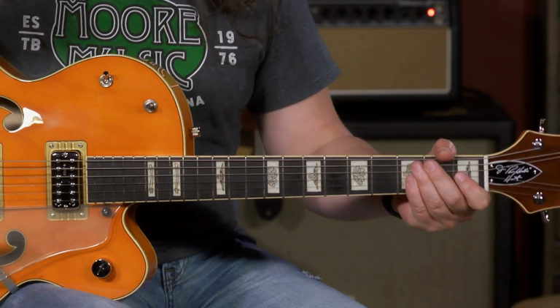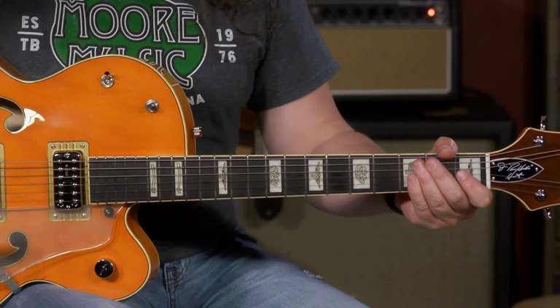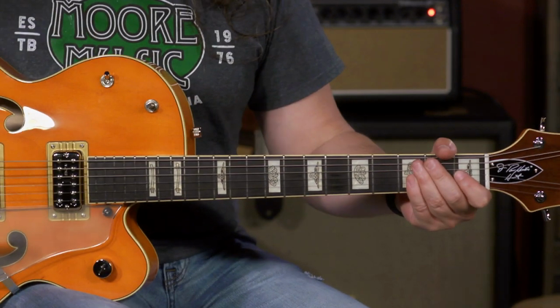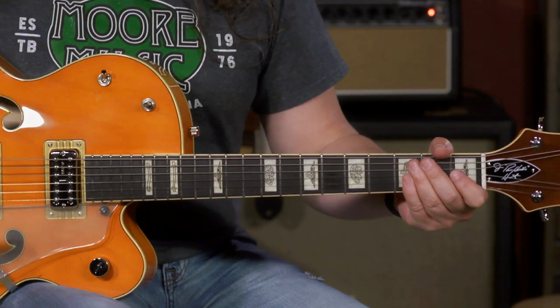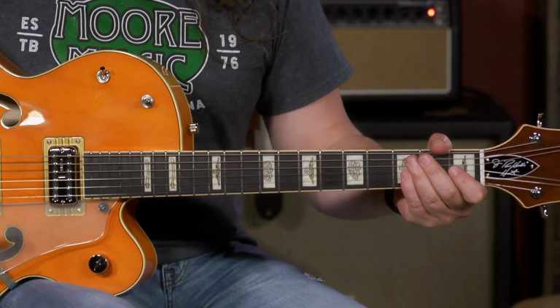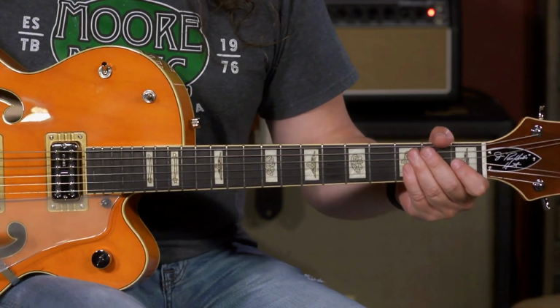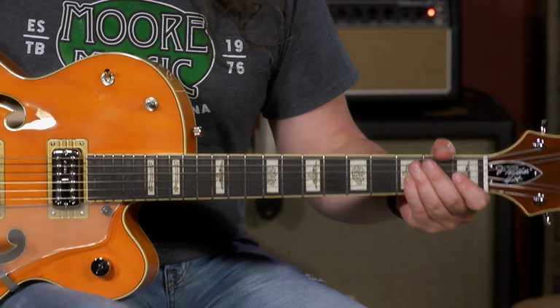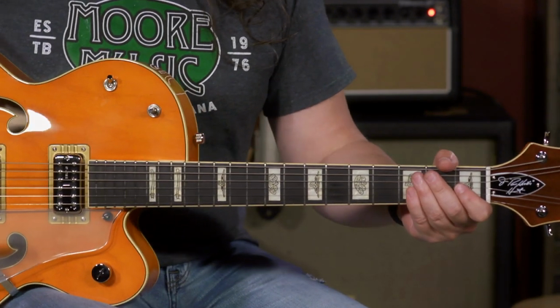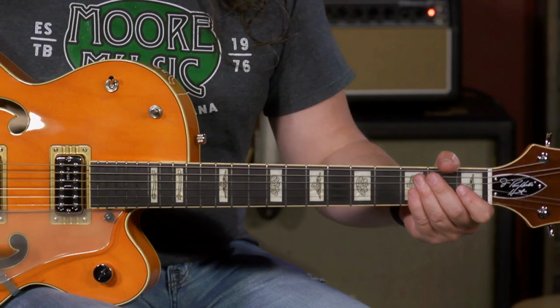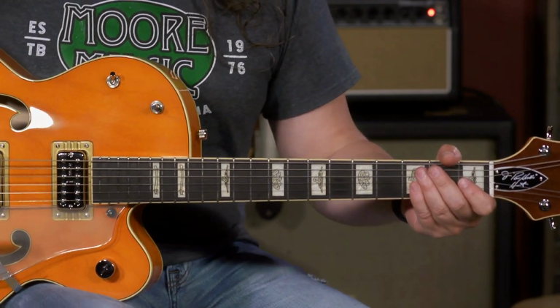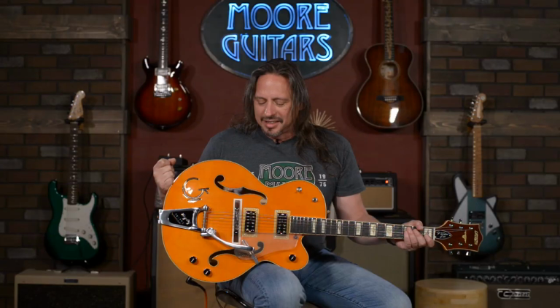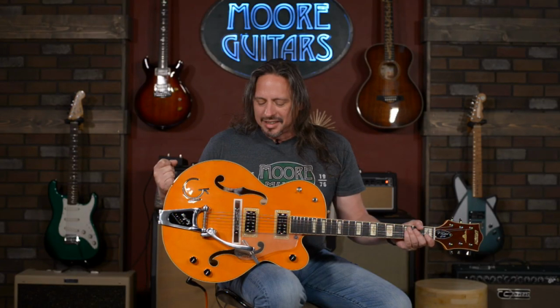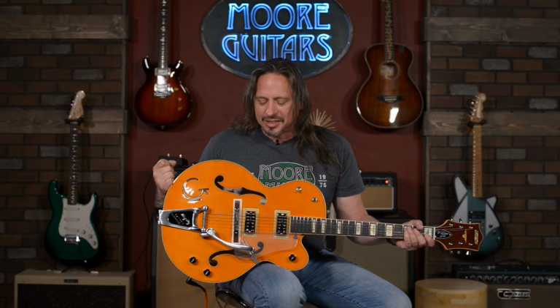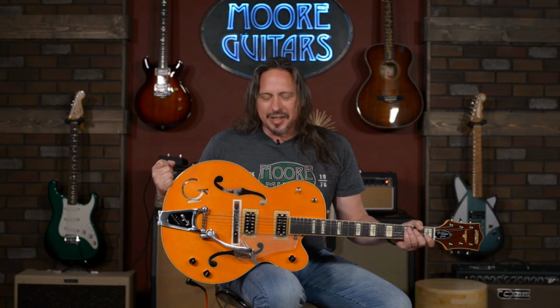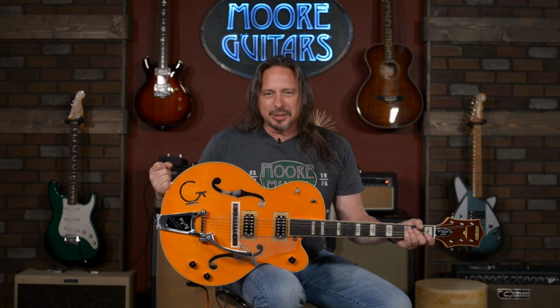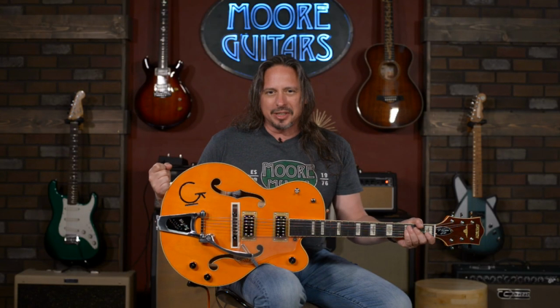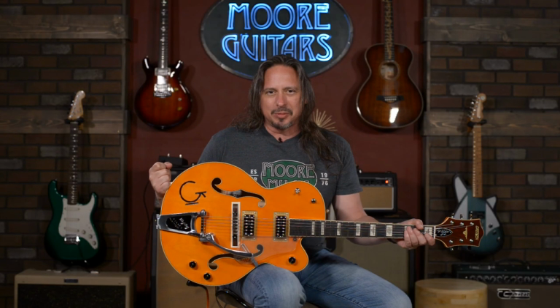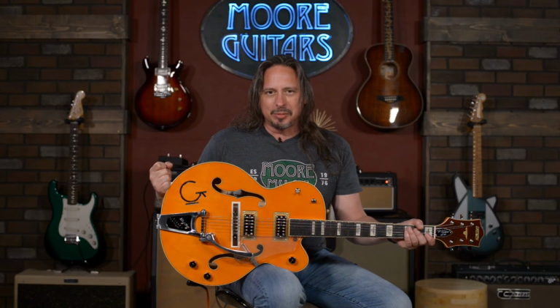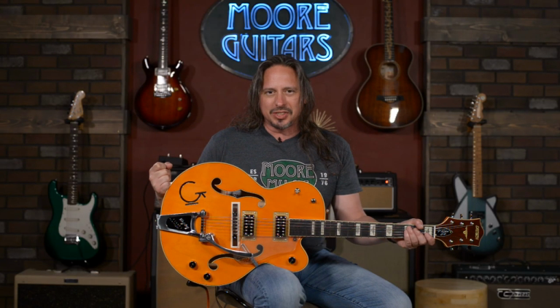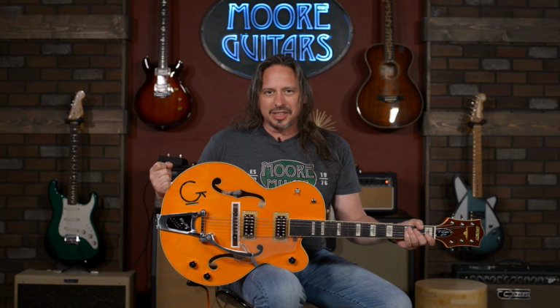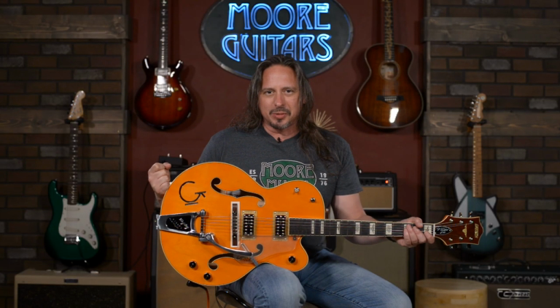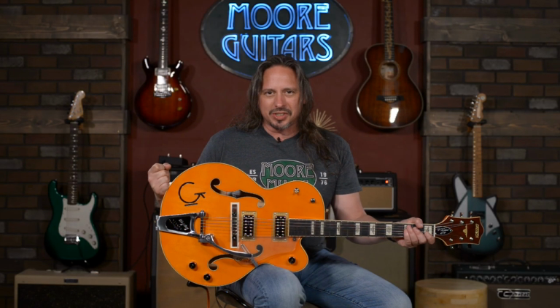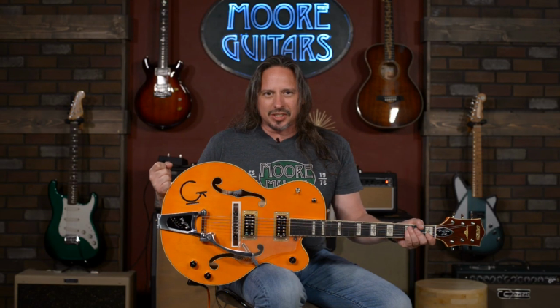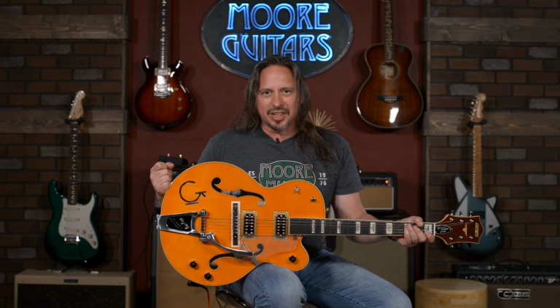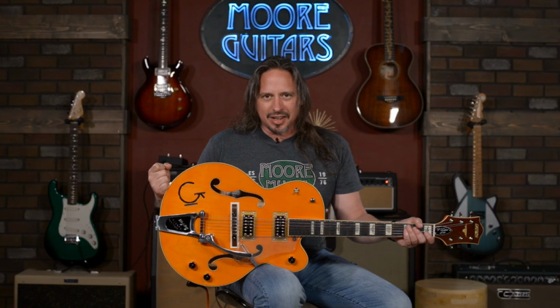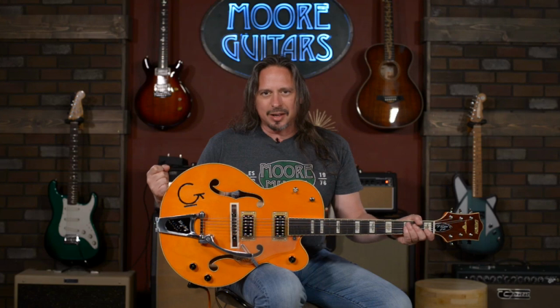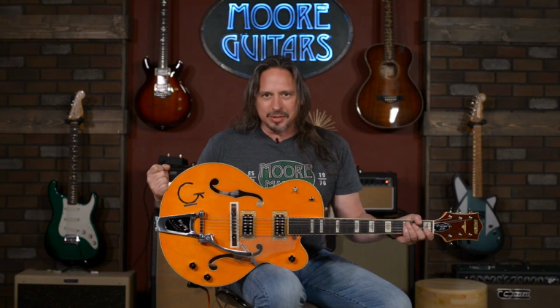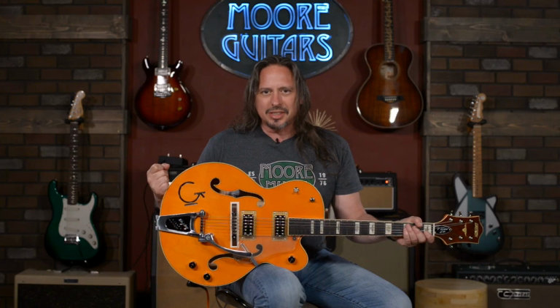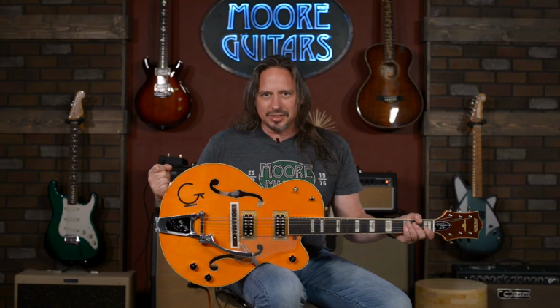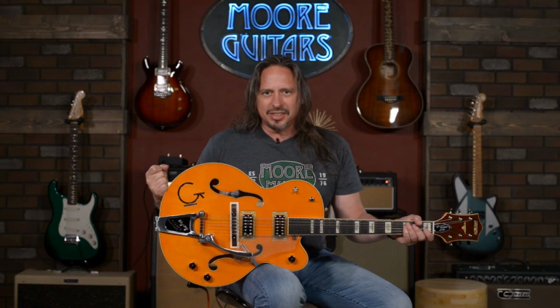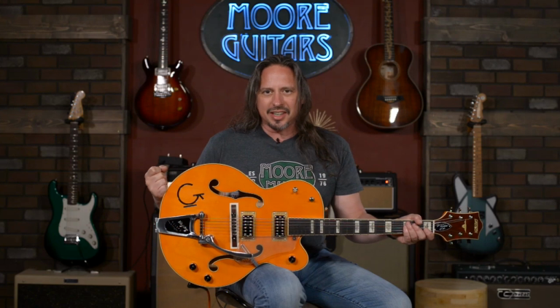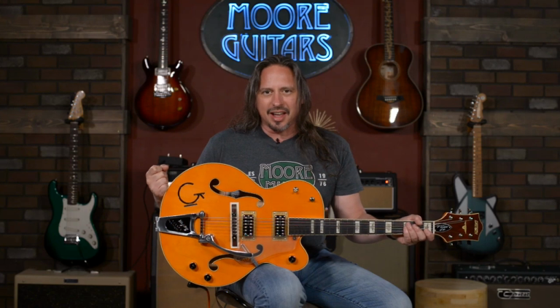There's a lot of tones in this thing. It's available here at MoreMusicAndMoreGuitars.com — just check it out.